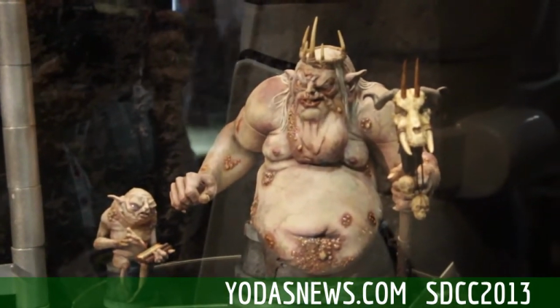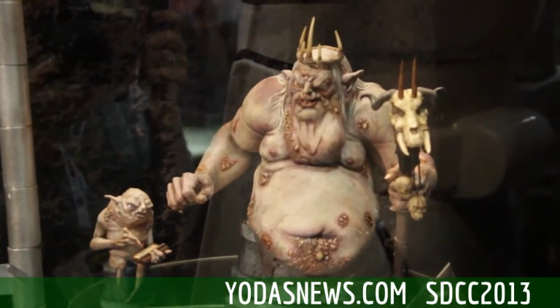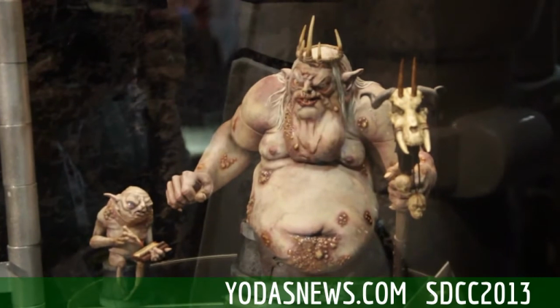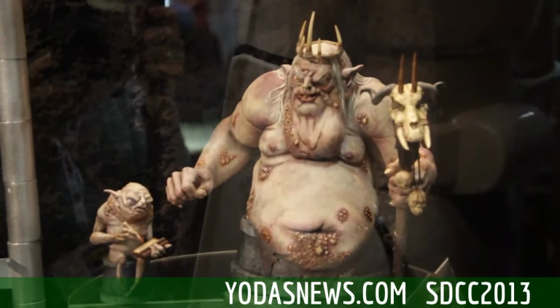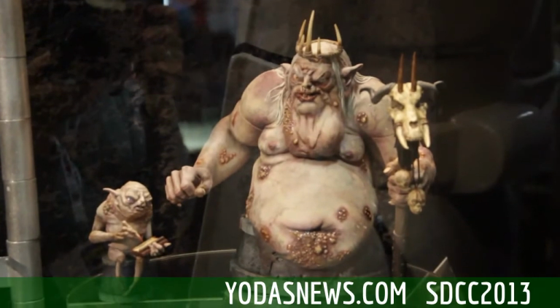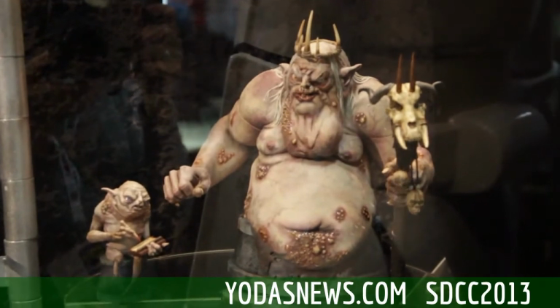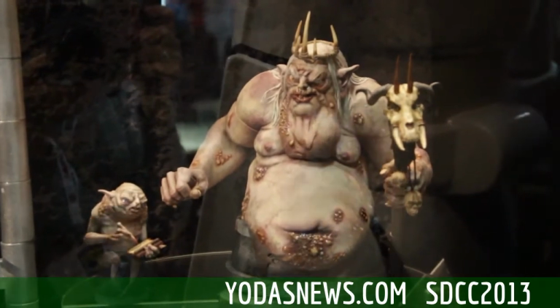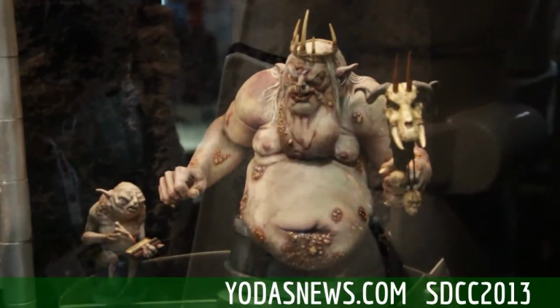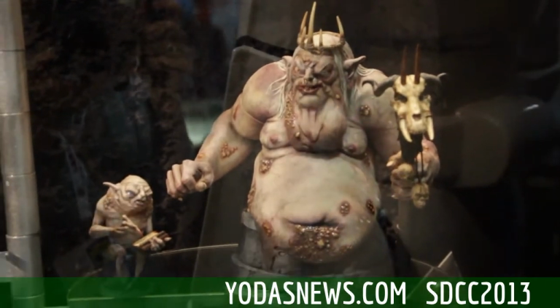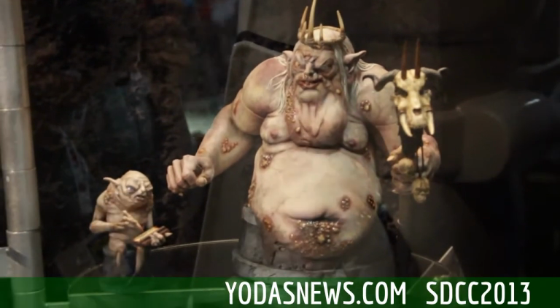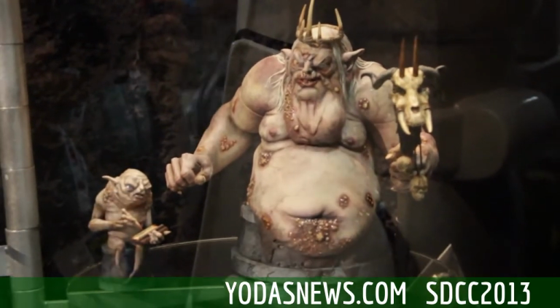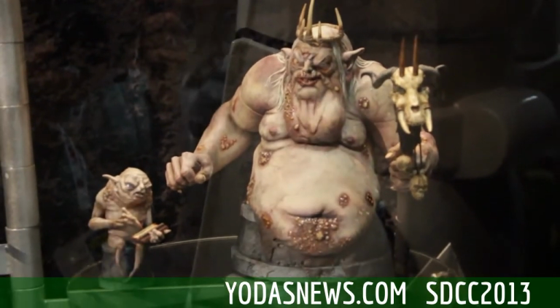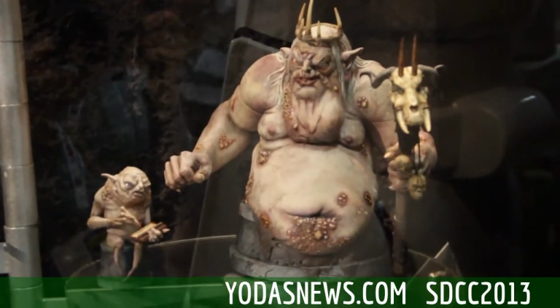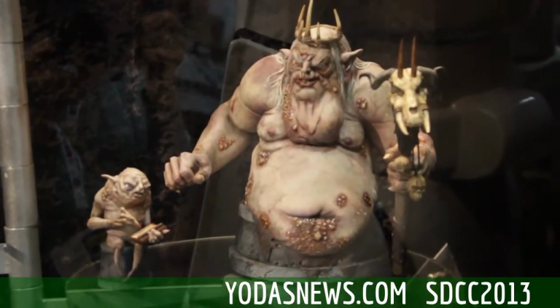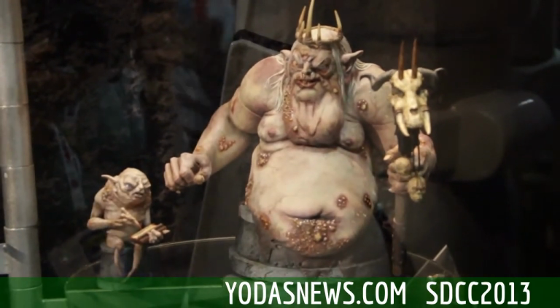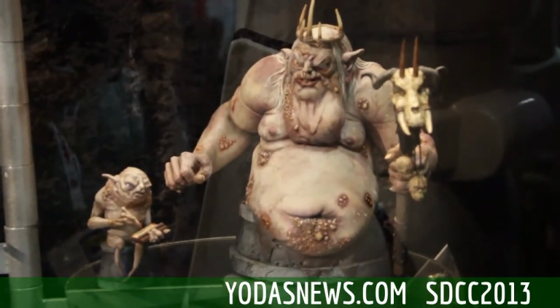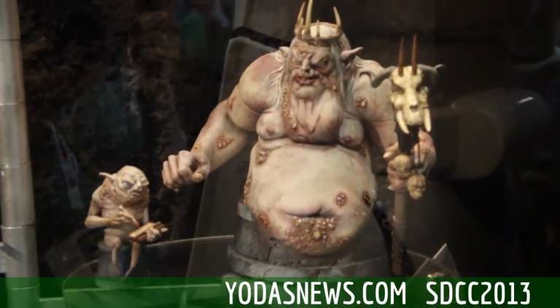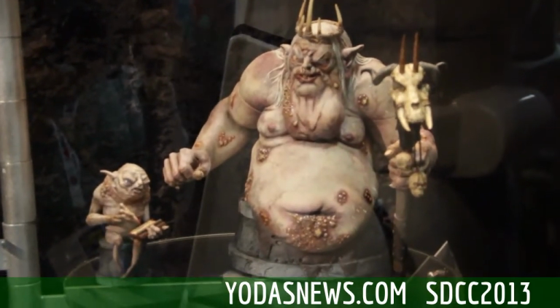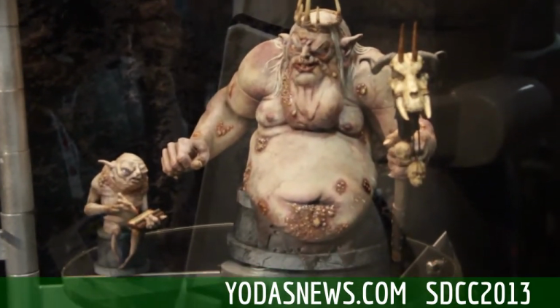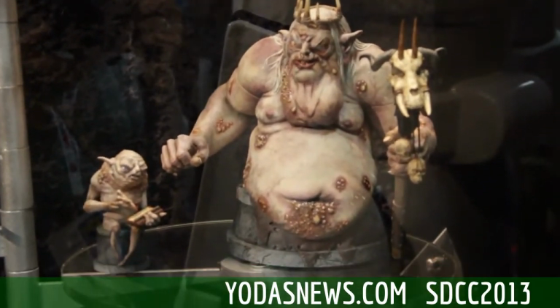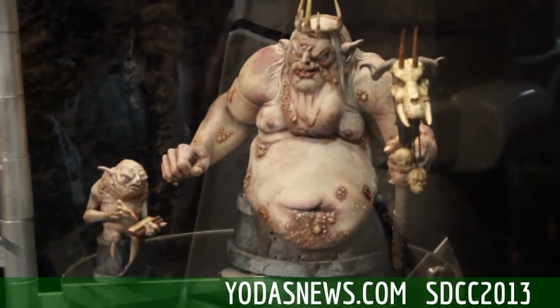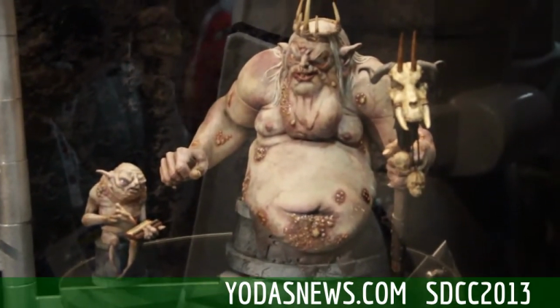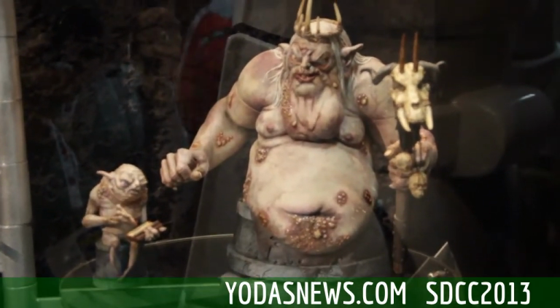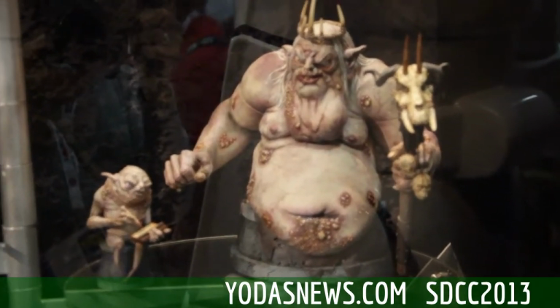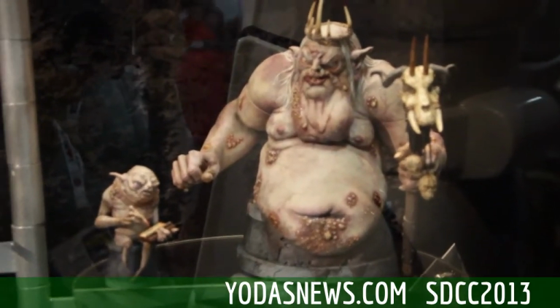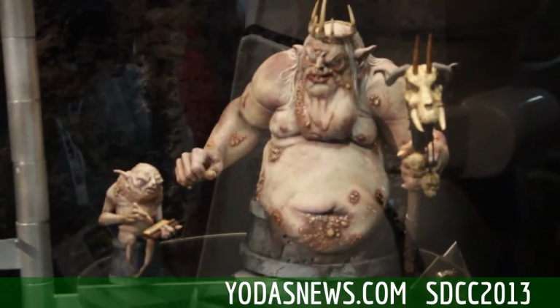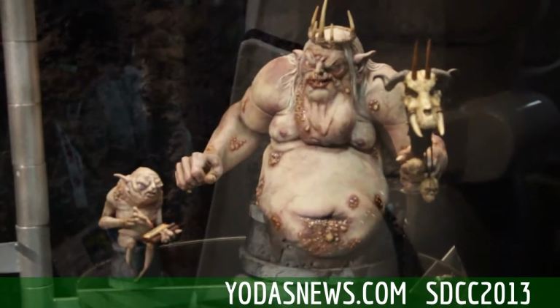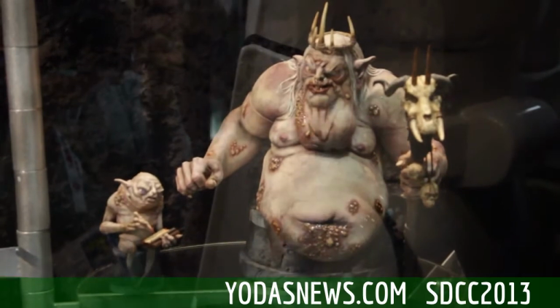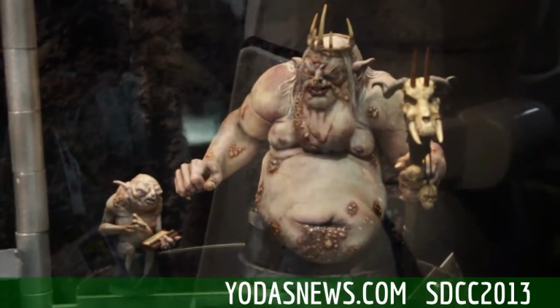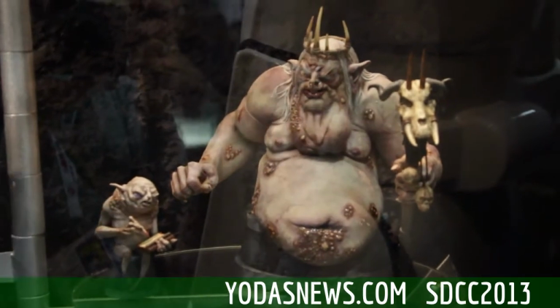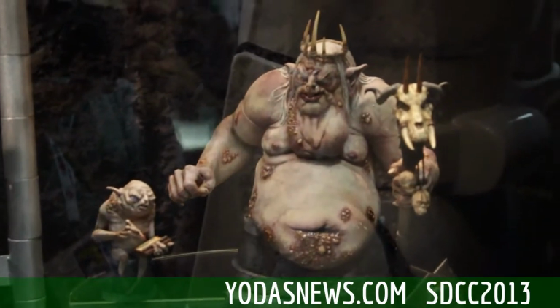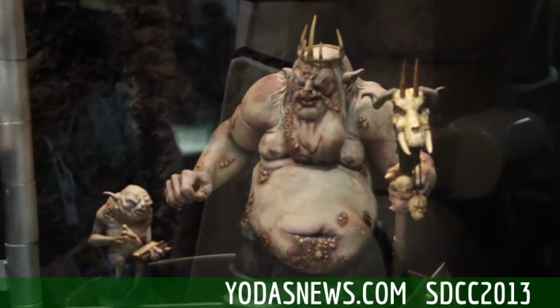And if you order direct off of our website, GeneralGiantLTD.com, you can also get the Goblin Scribe.